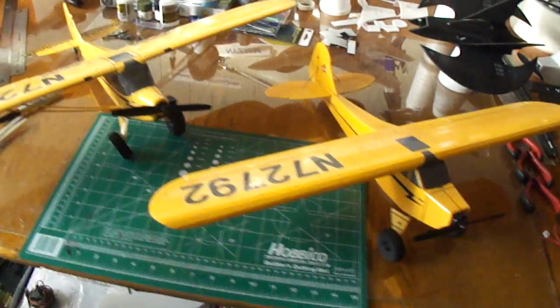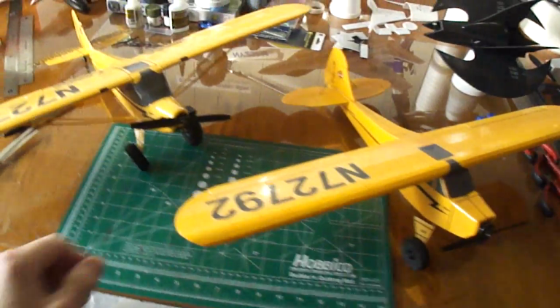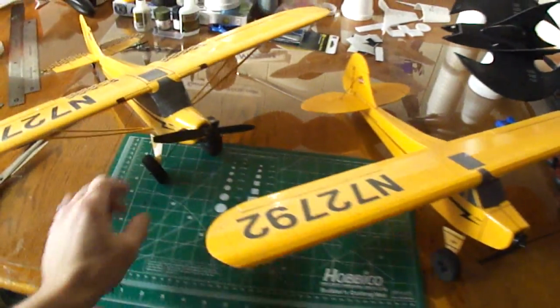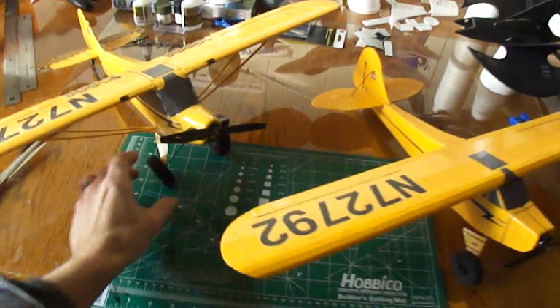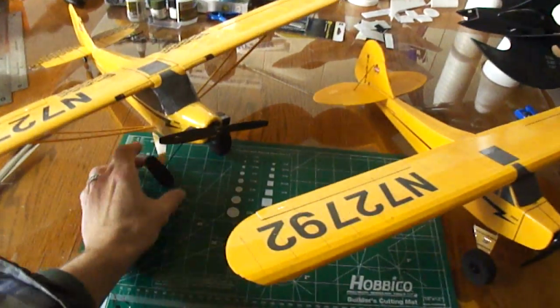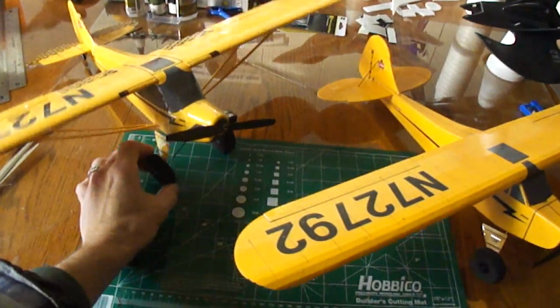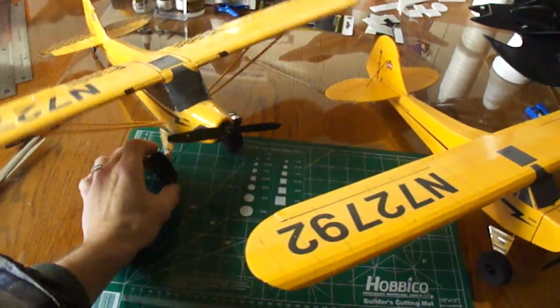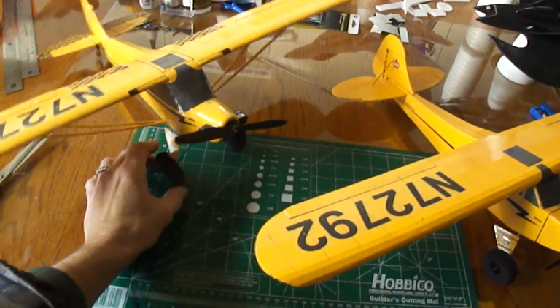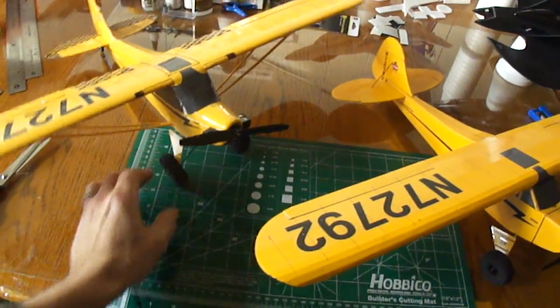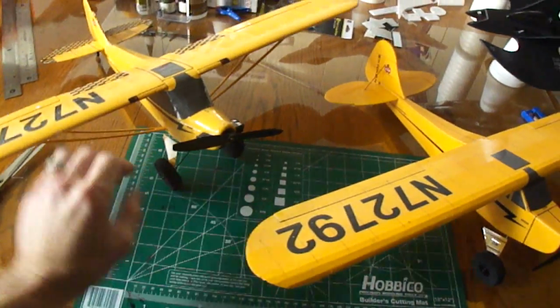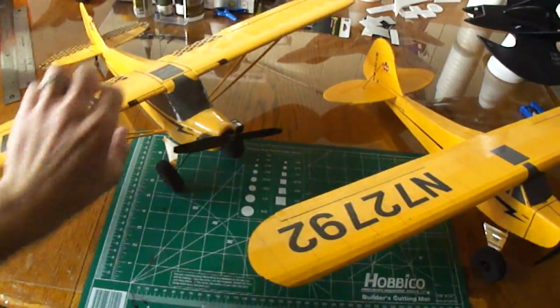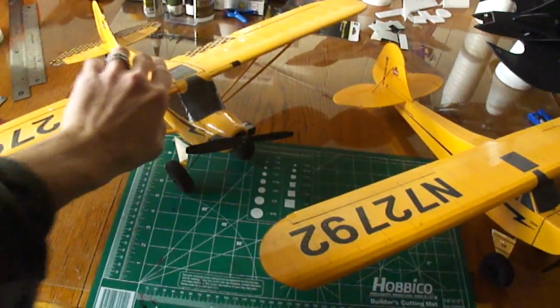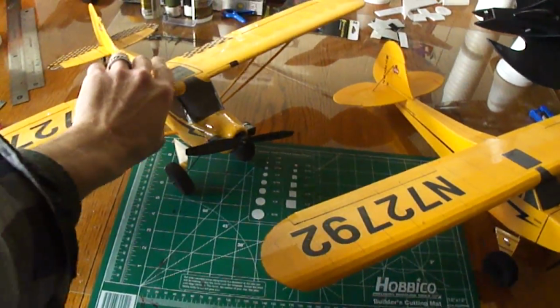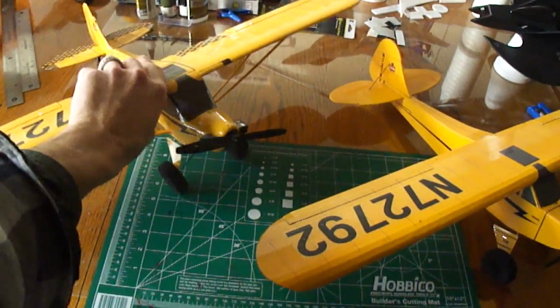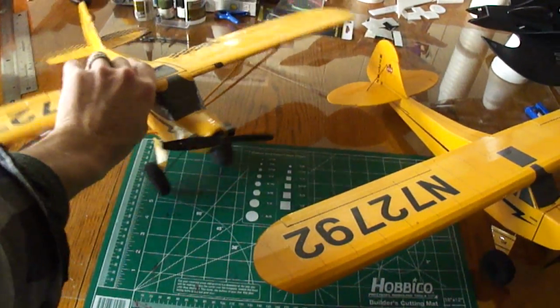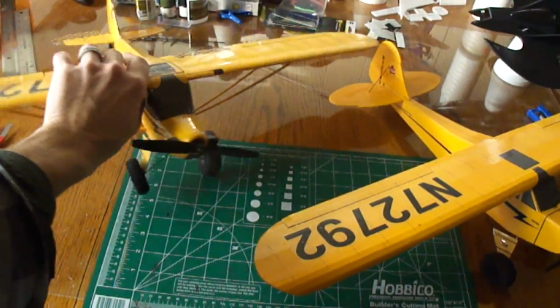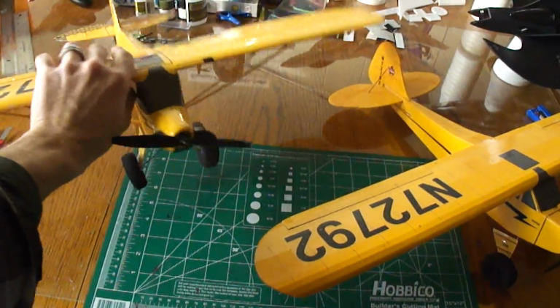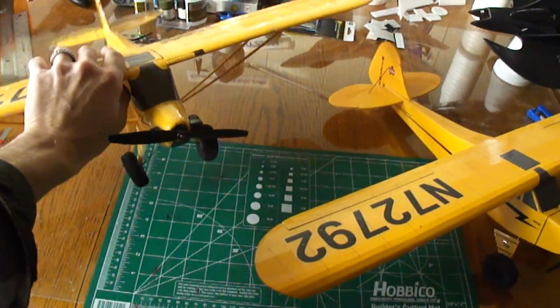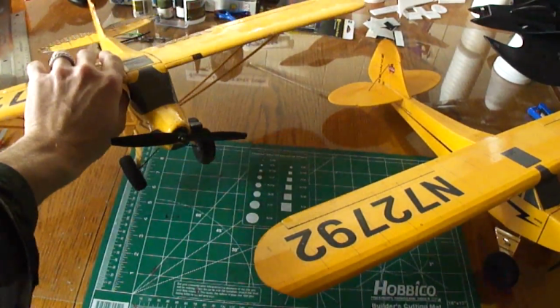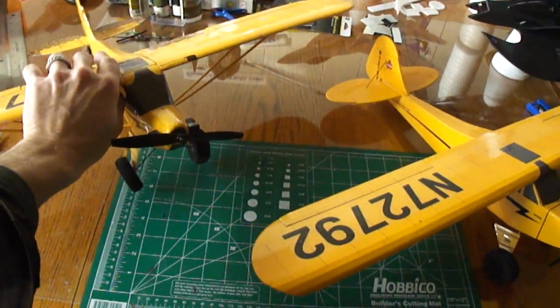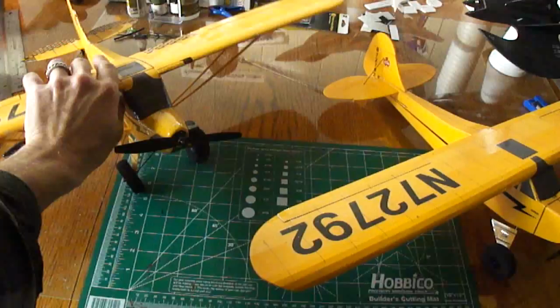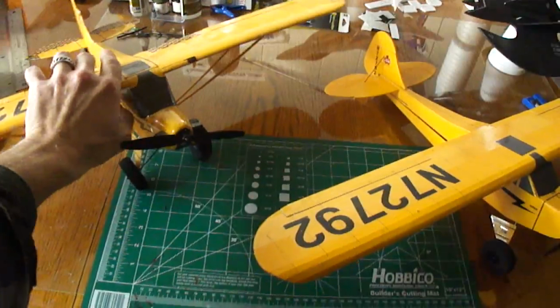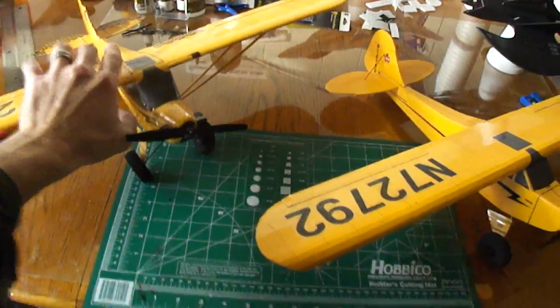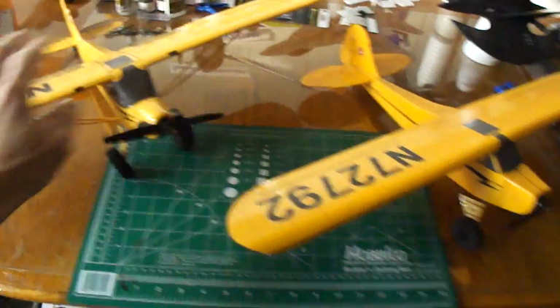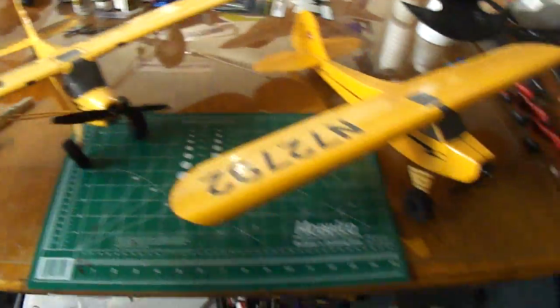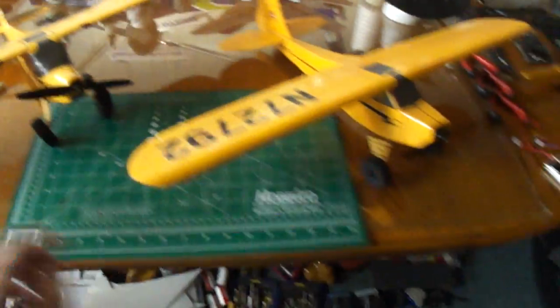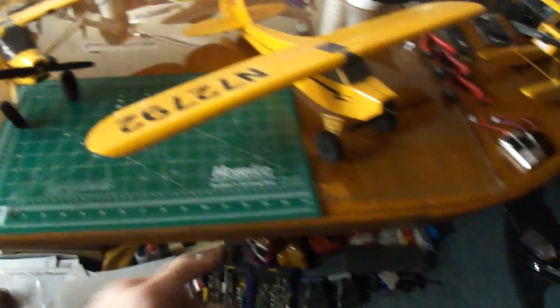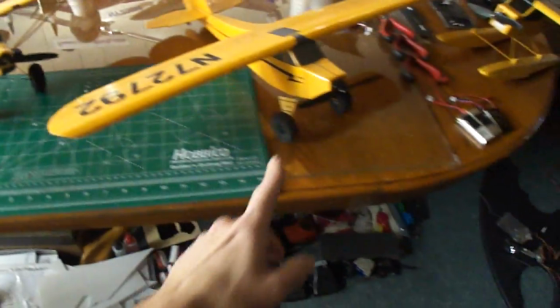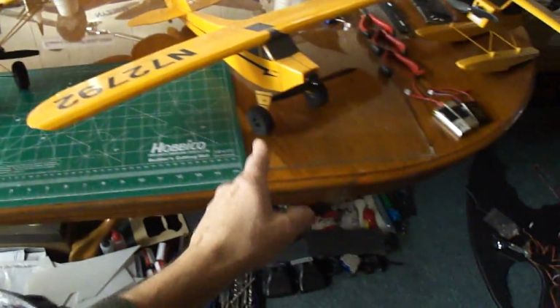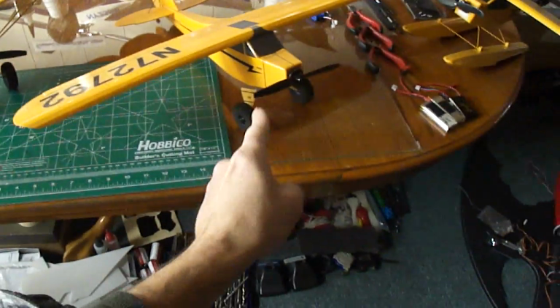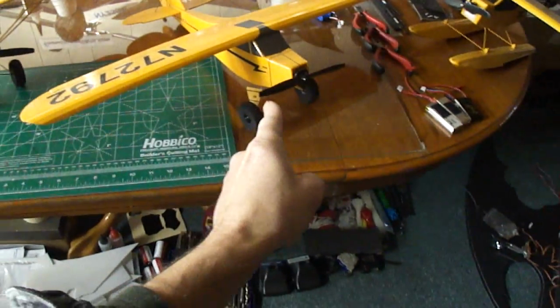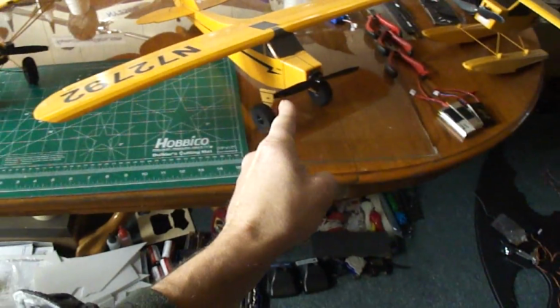This is the UMX J3 Cub — that's what I designed mine off of.